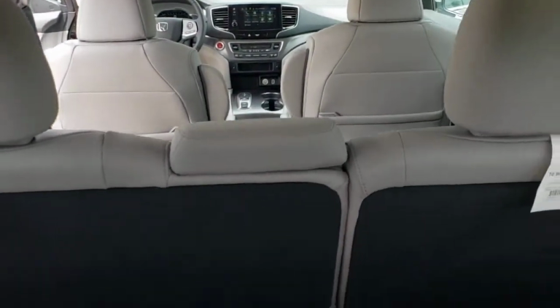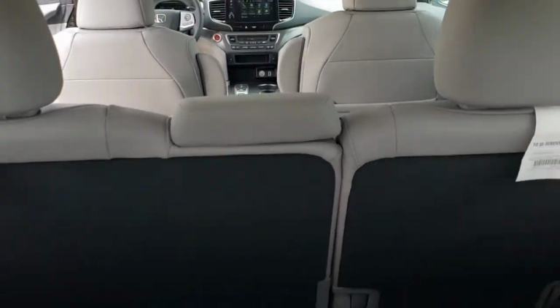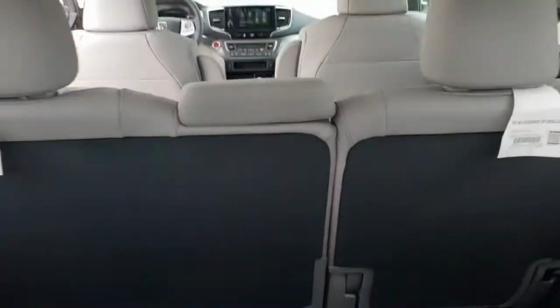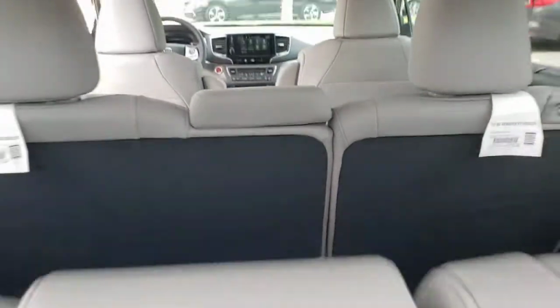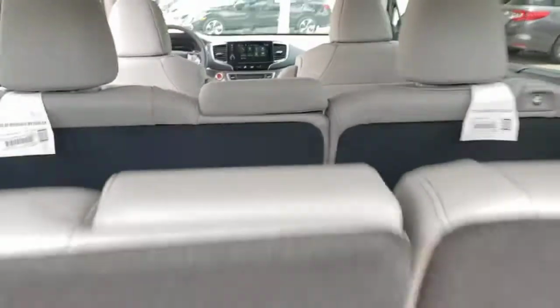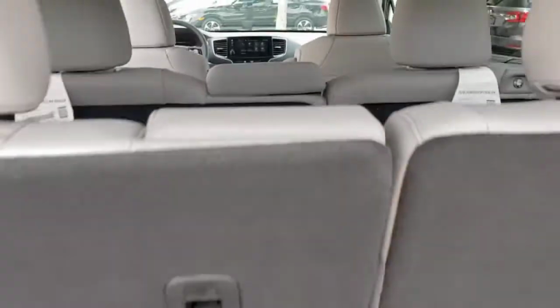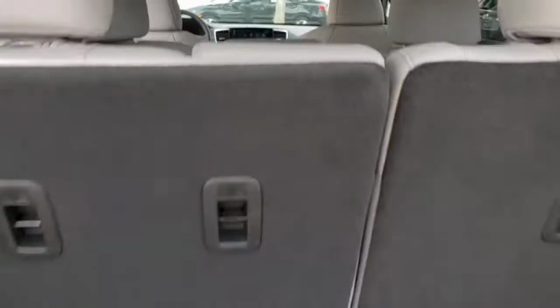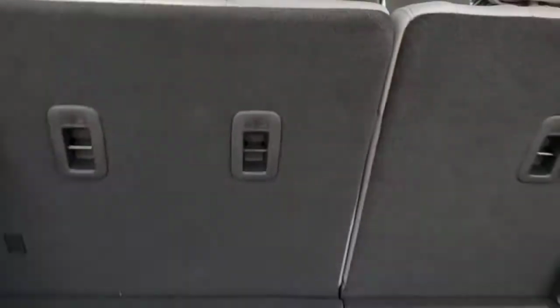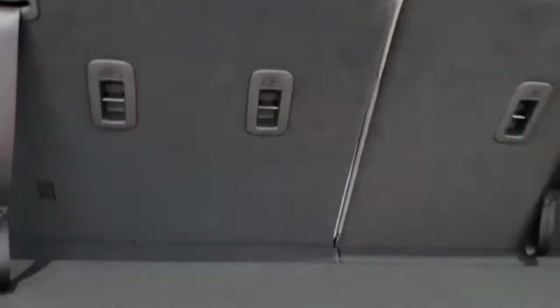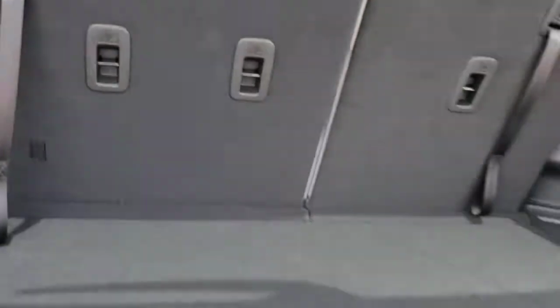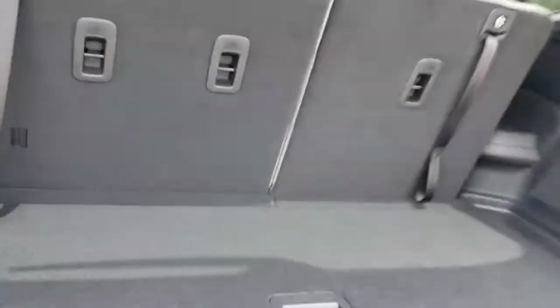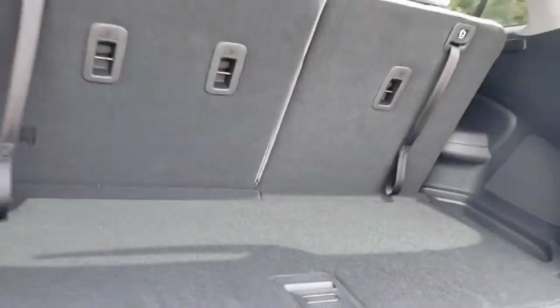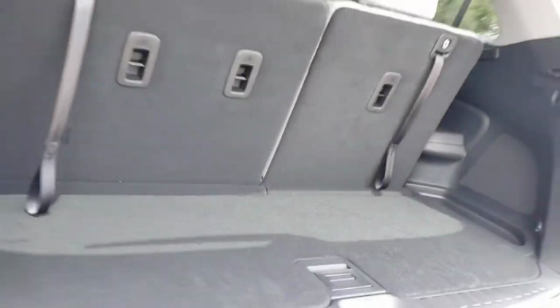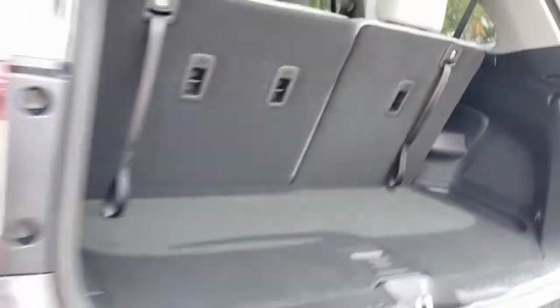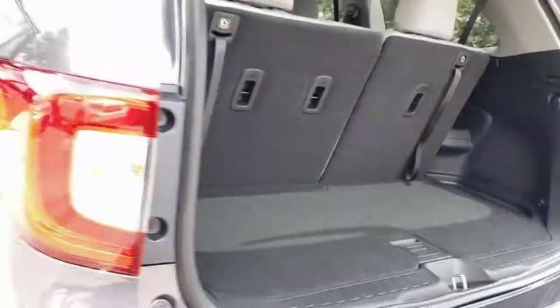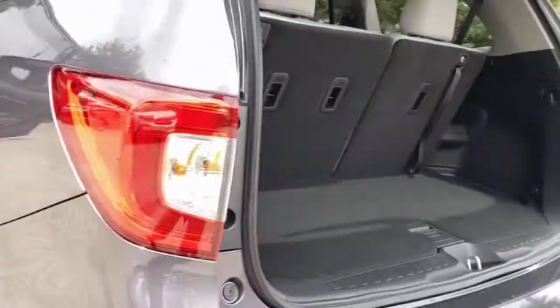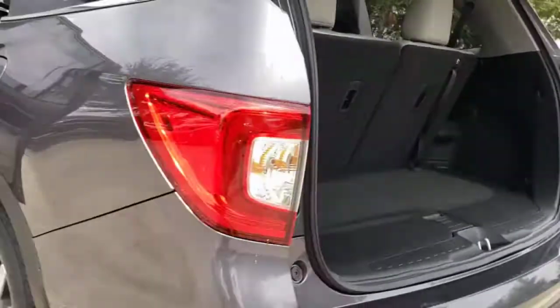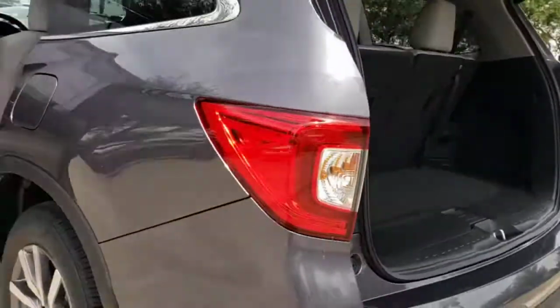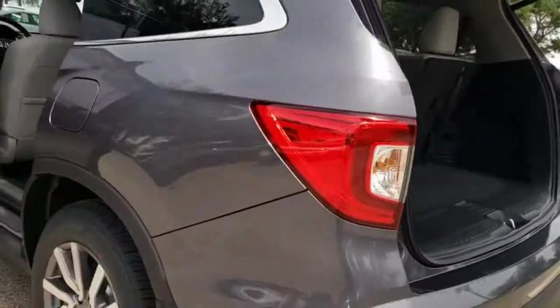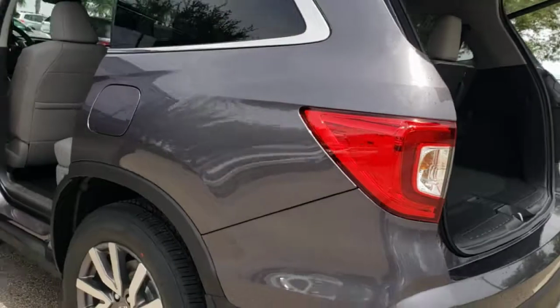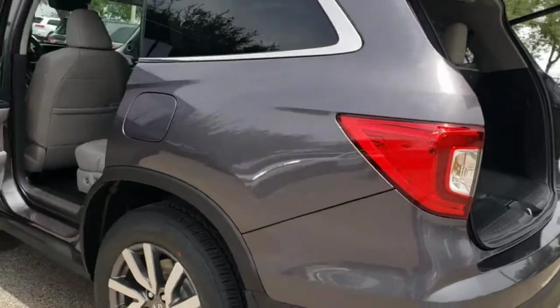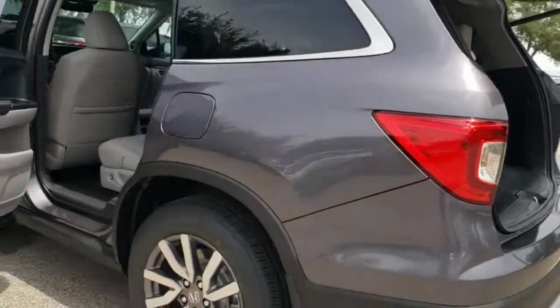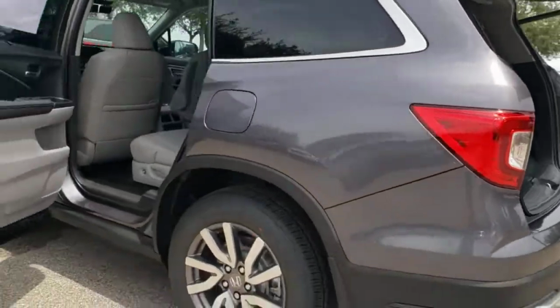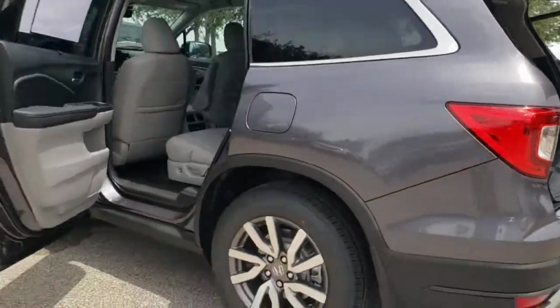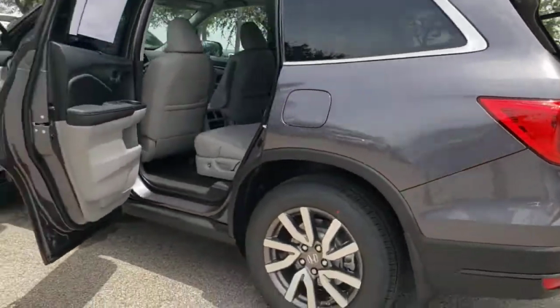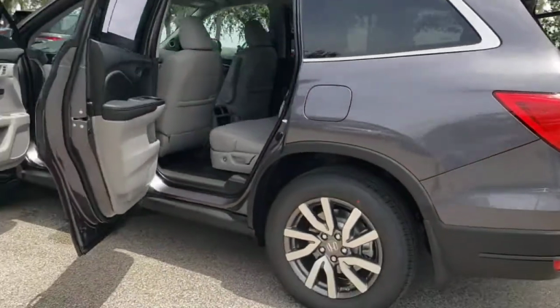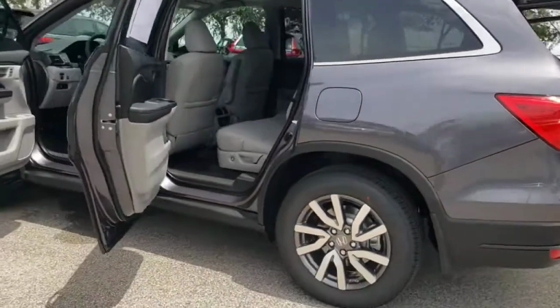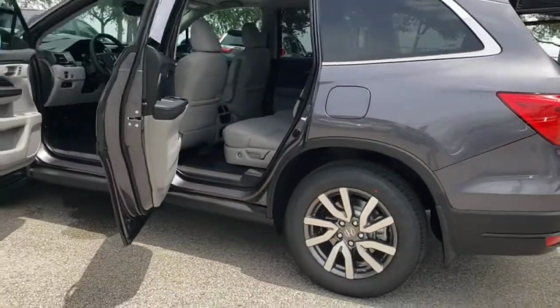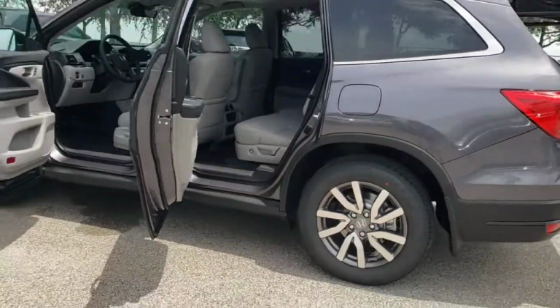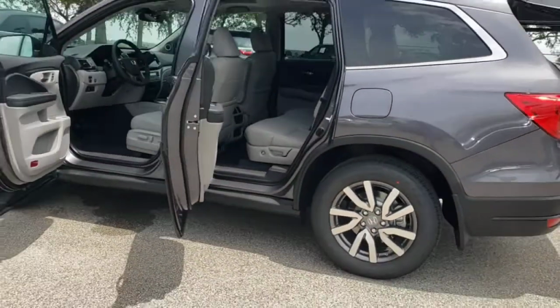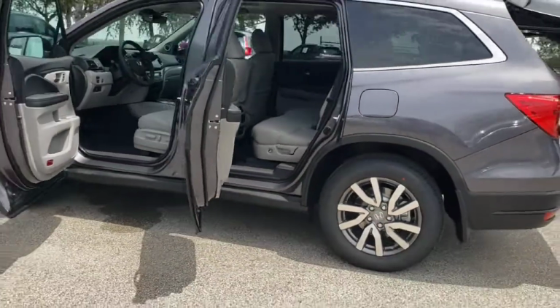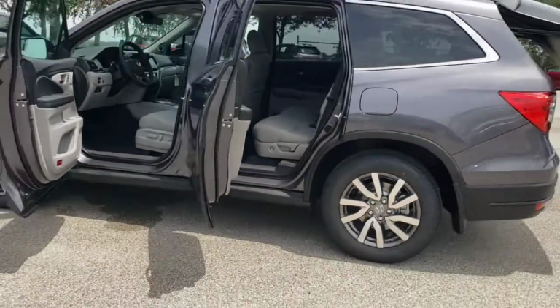From all weather and towing capability to comfortable cruising, it's the ultimate family vehicle.